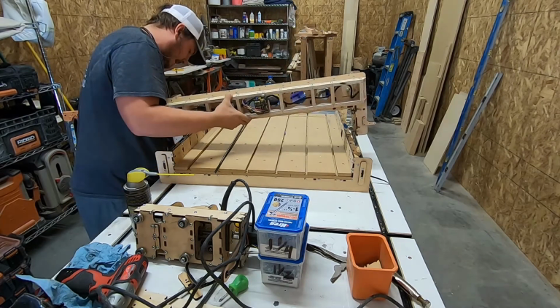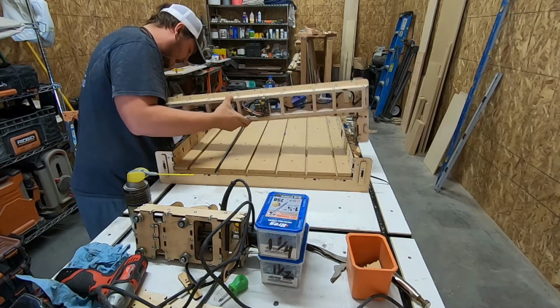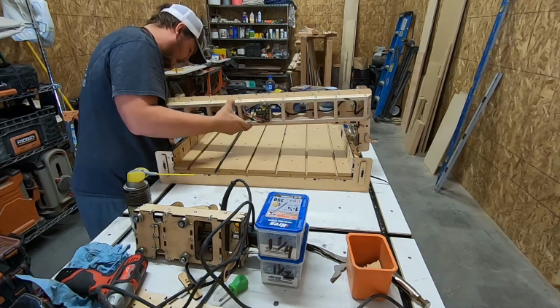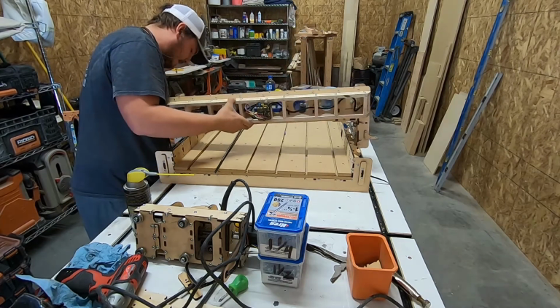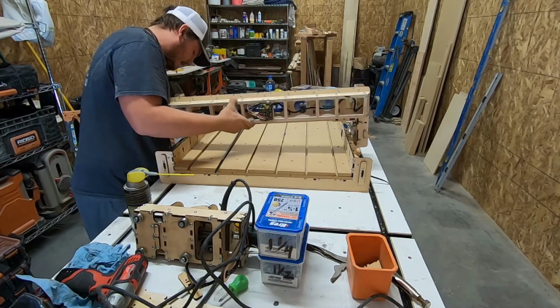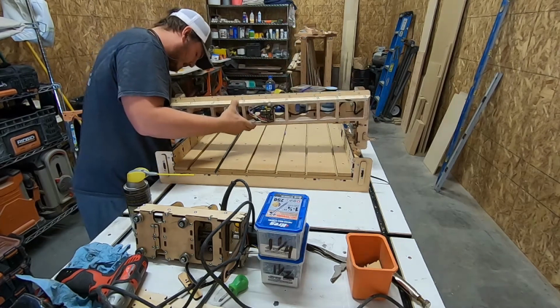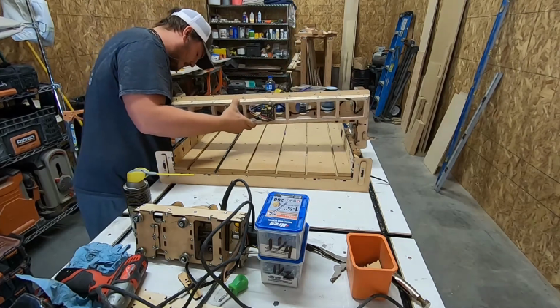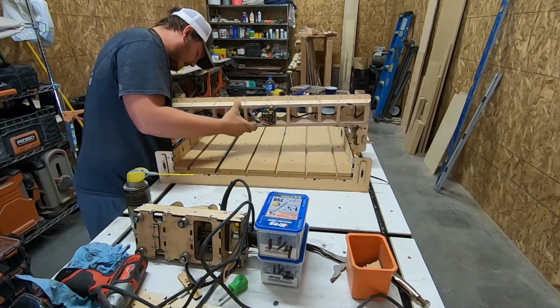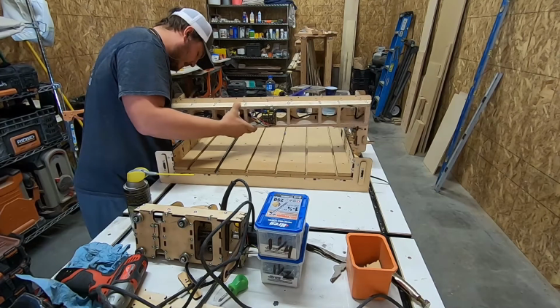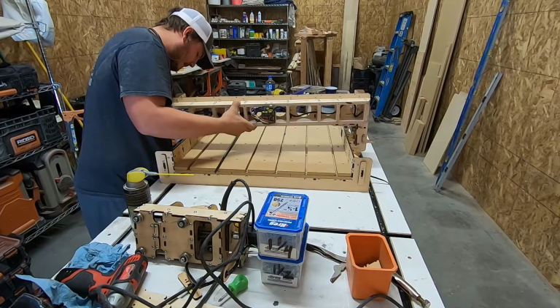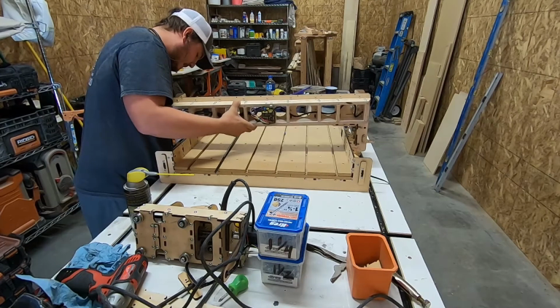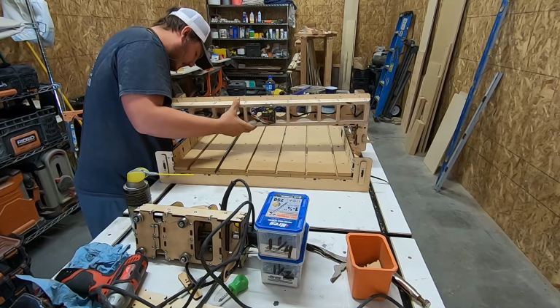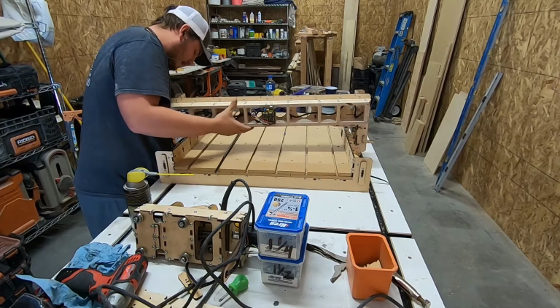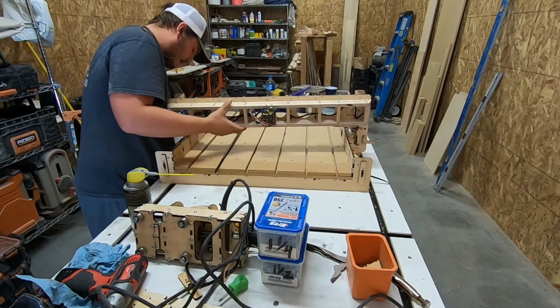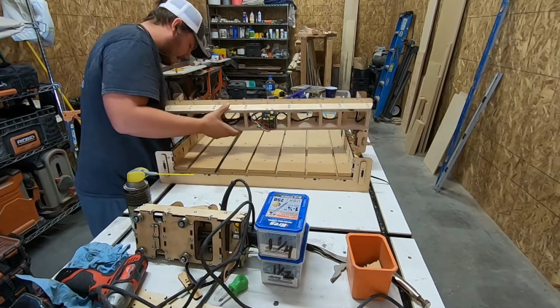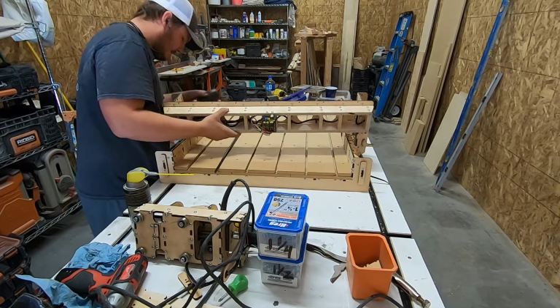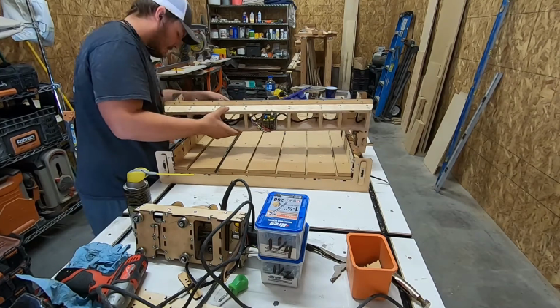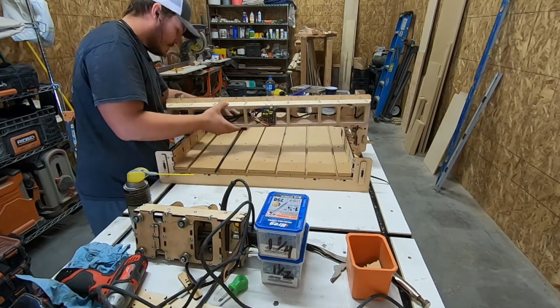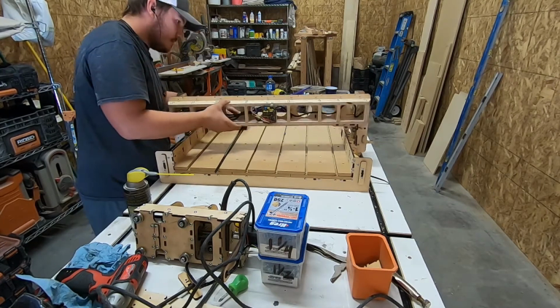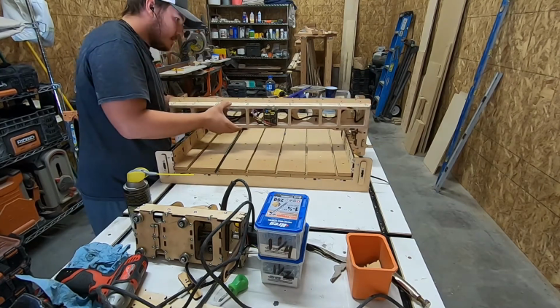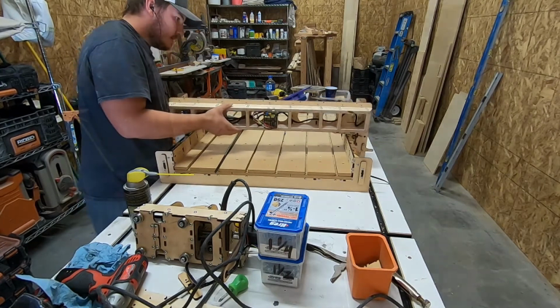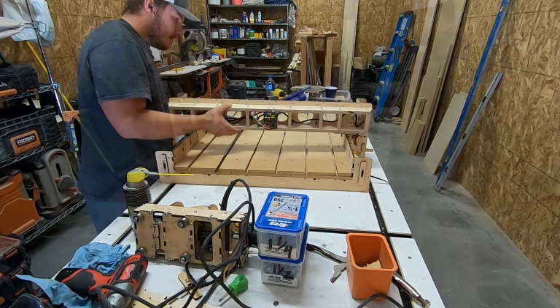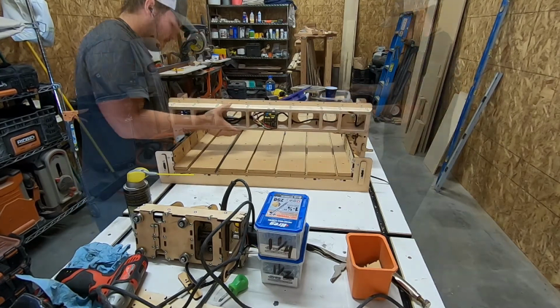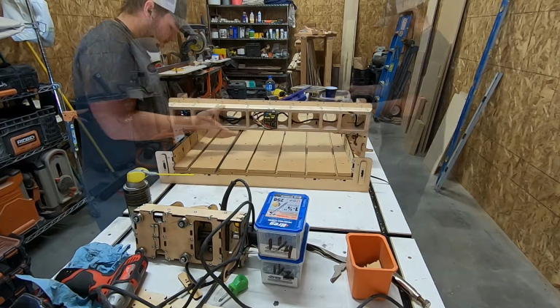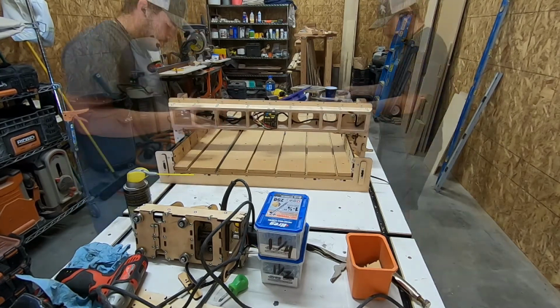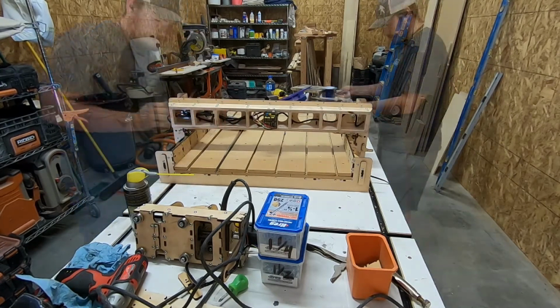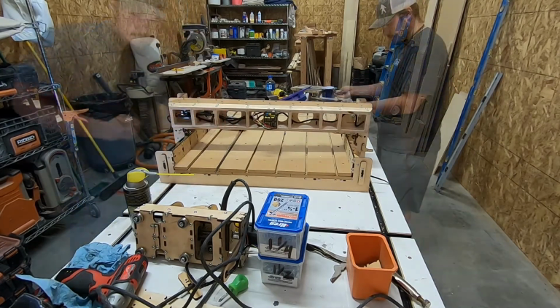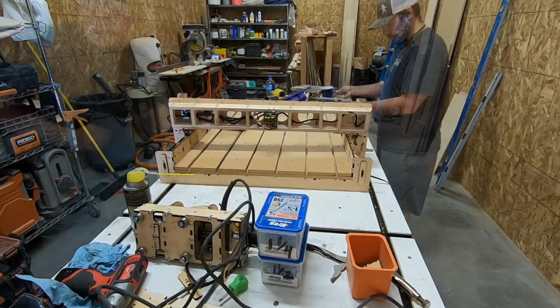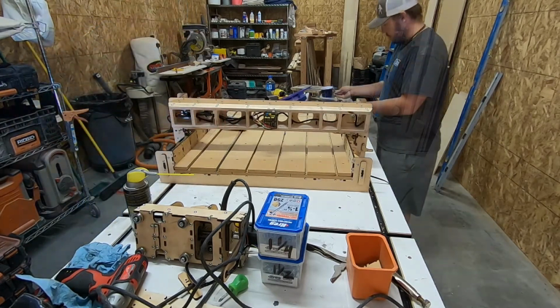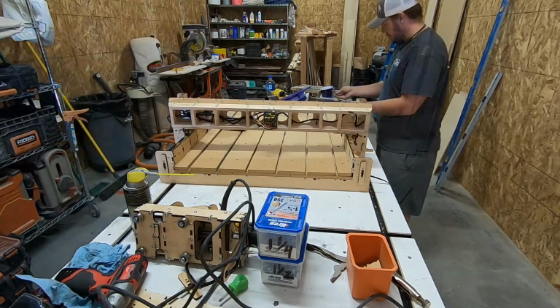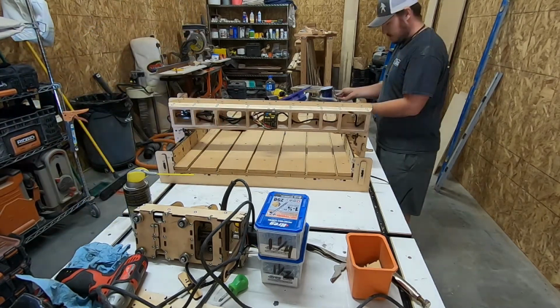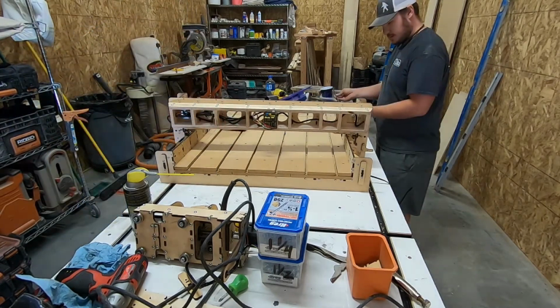Here I'm just setting the gantry back on the machine, getting the rails run and the belts rerouted.